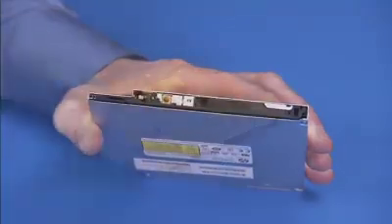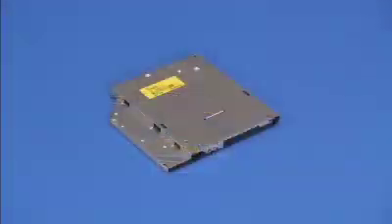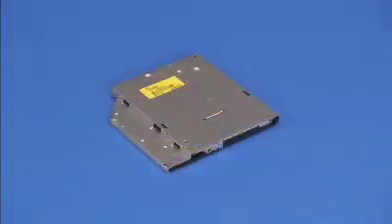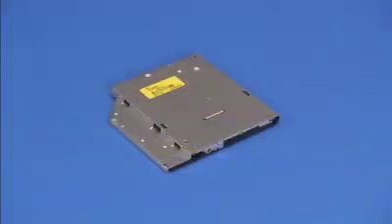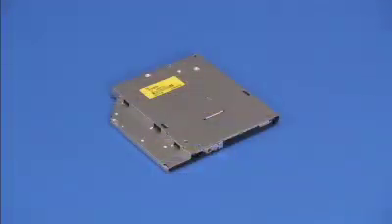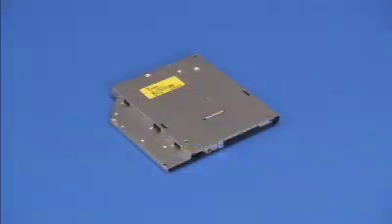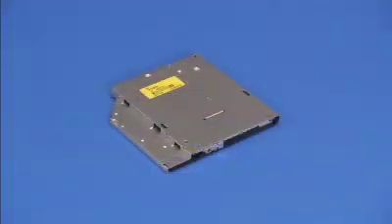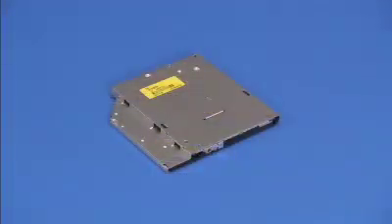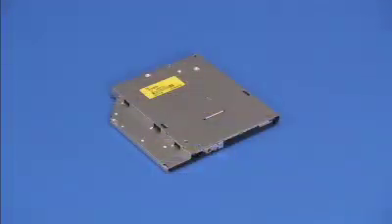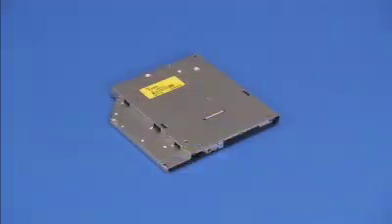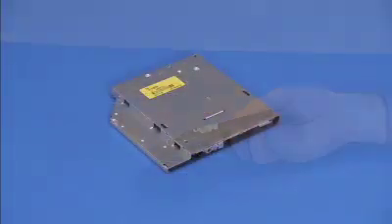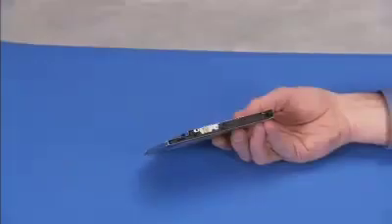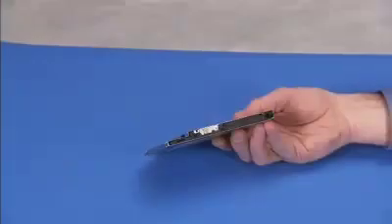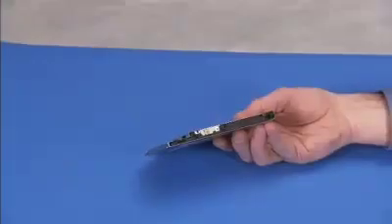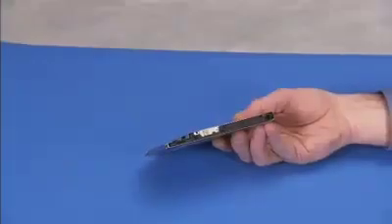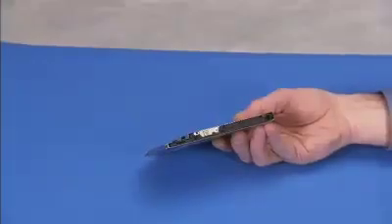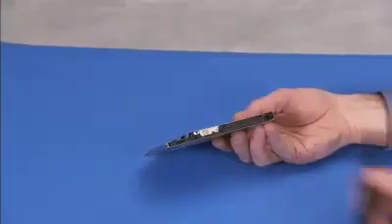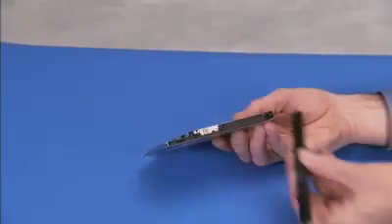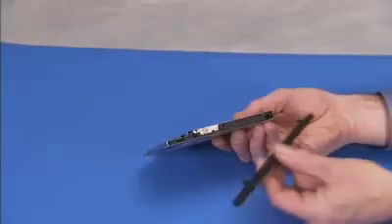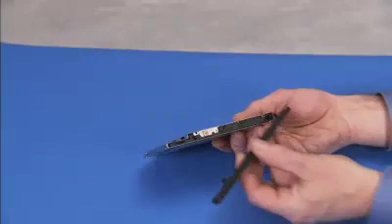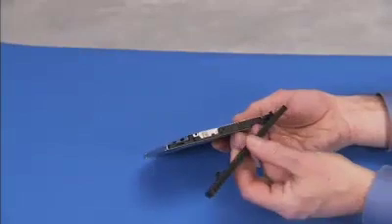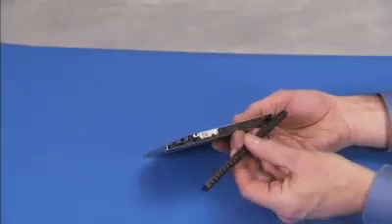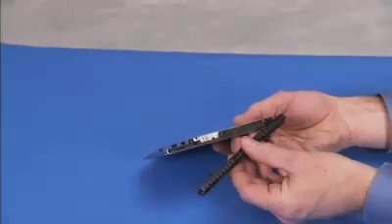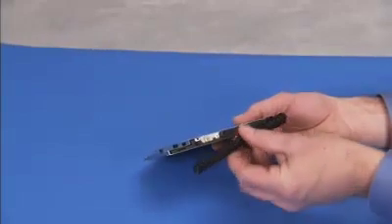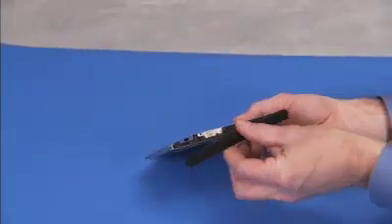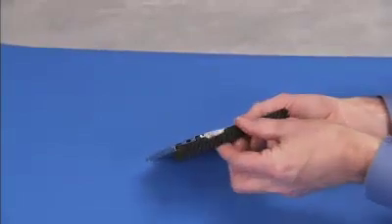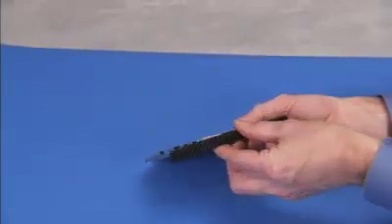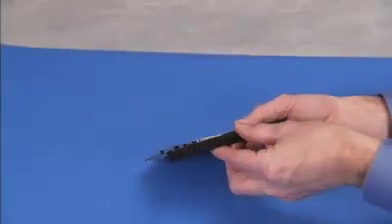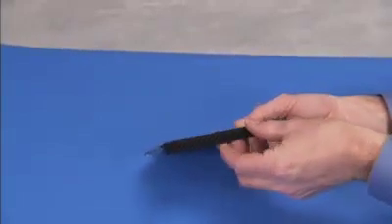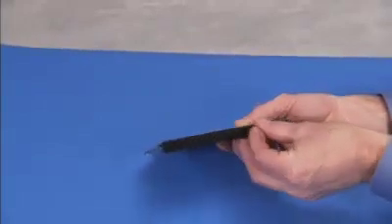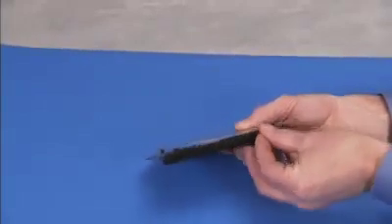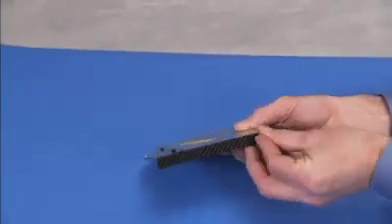The optical drive bezel has several tabs that fit into slots on the front of the optical drive. Press the front of the drive bezel onto the optical drive until the tabs are secured.